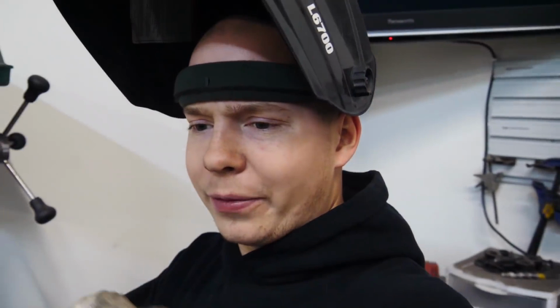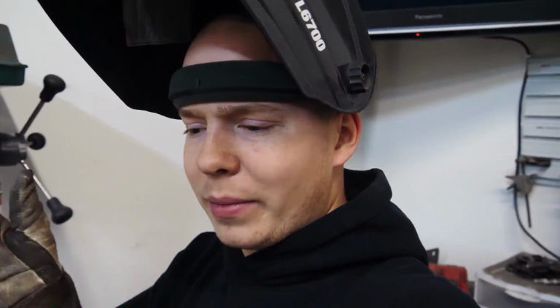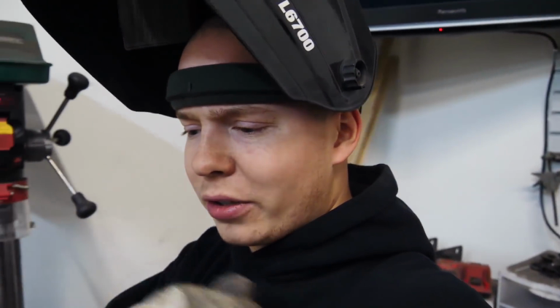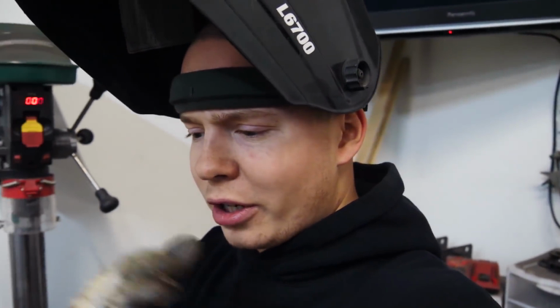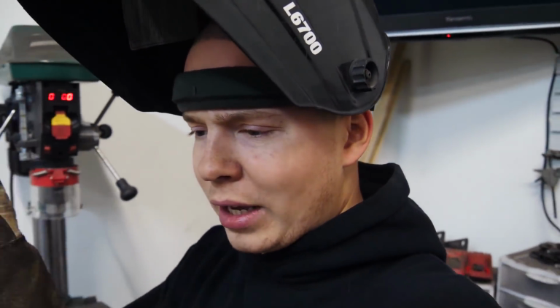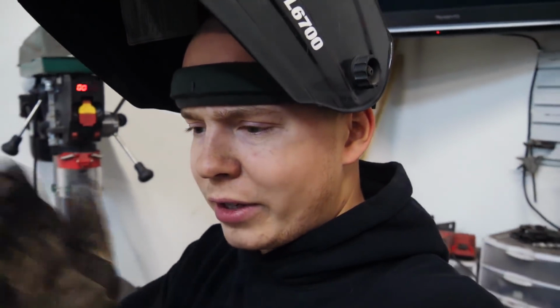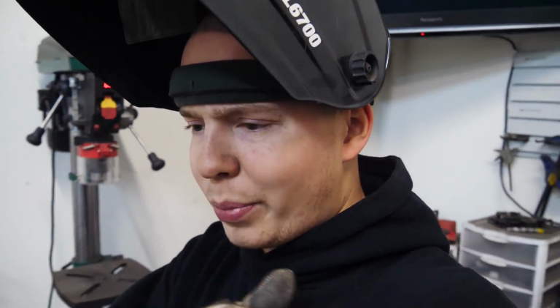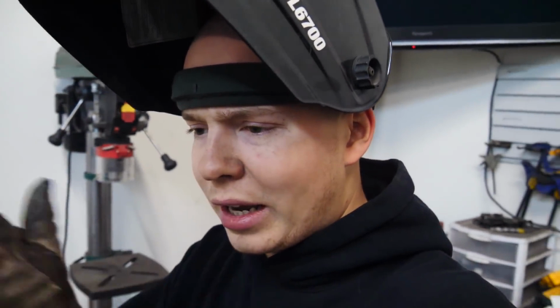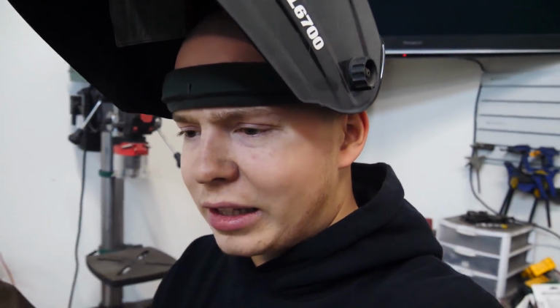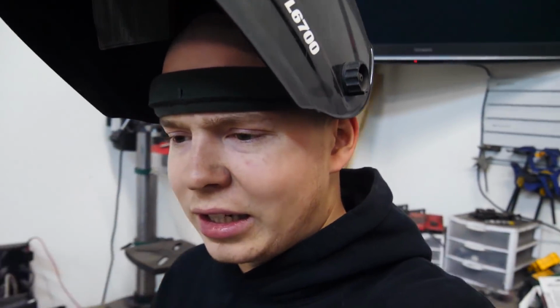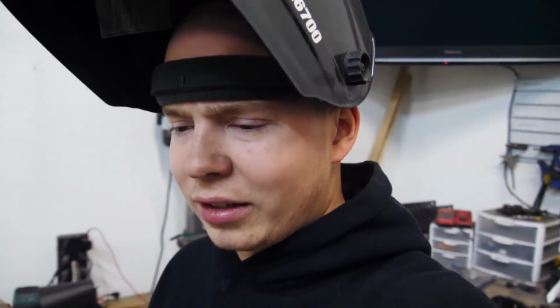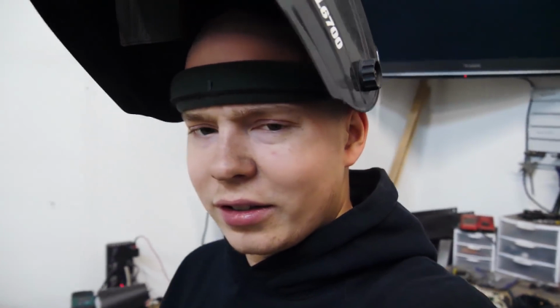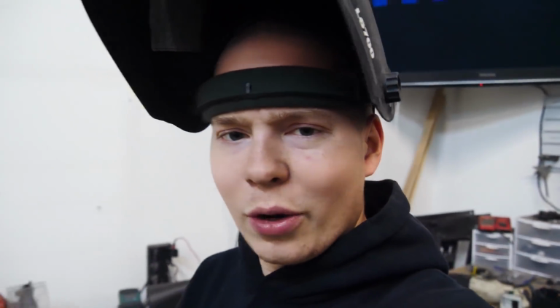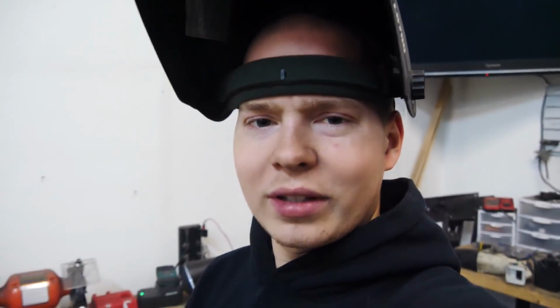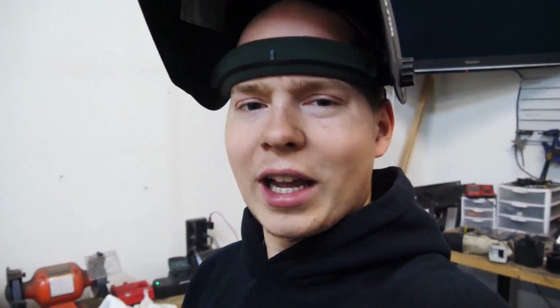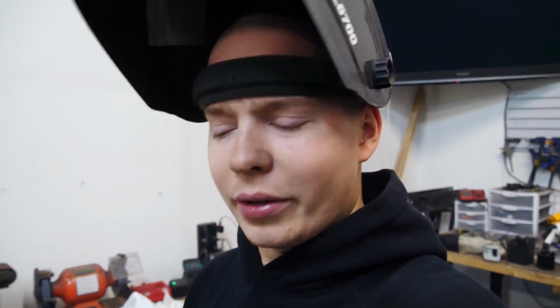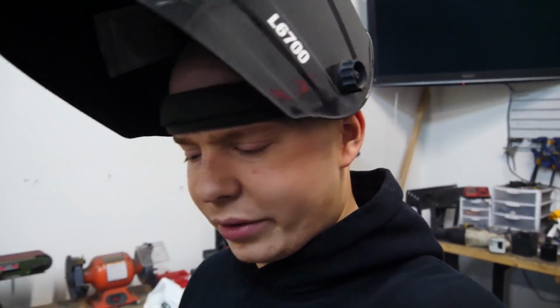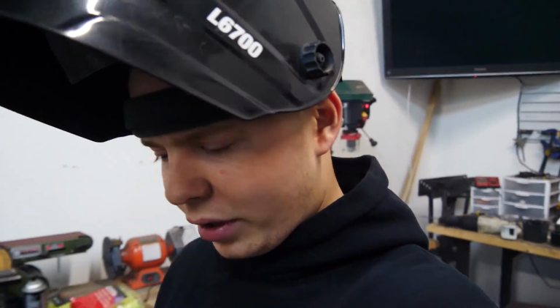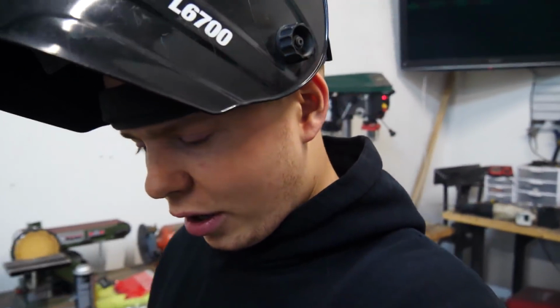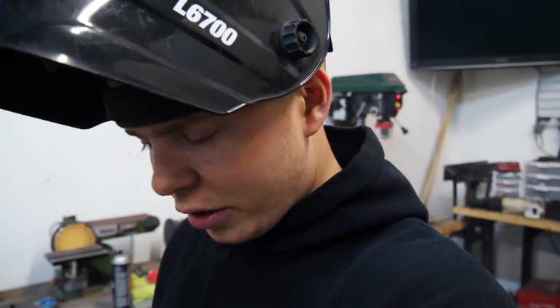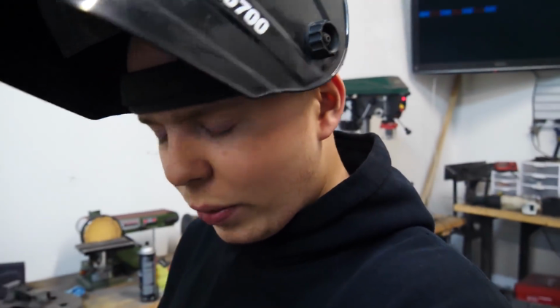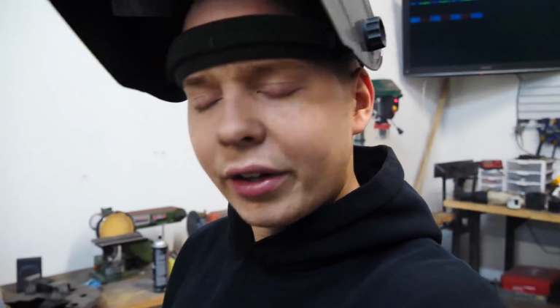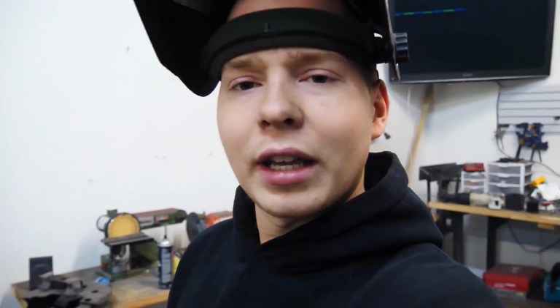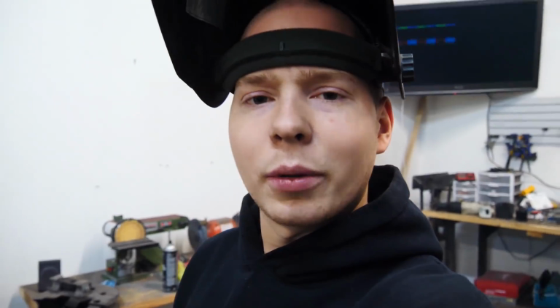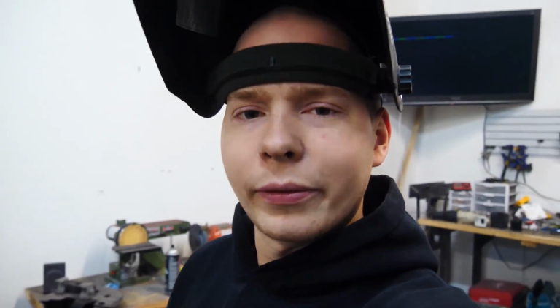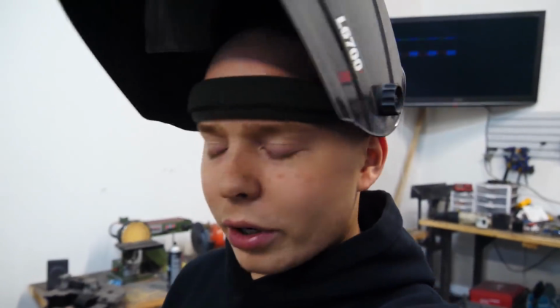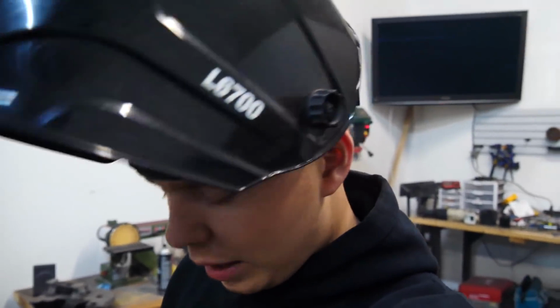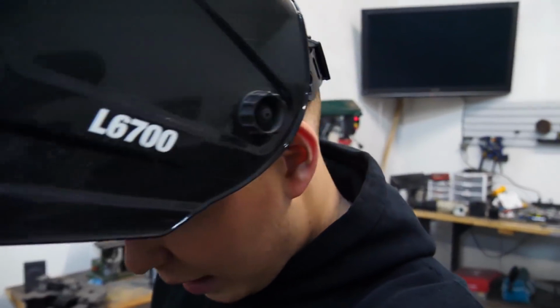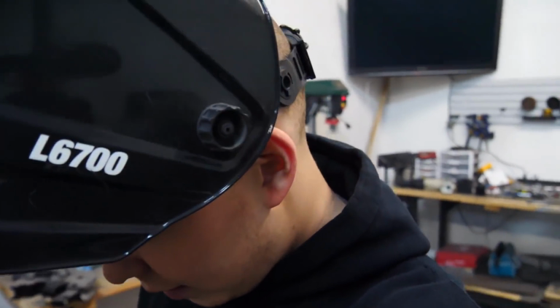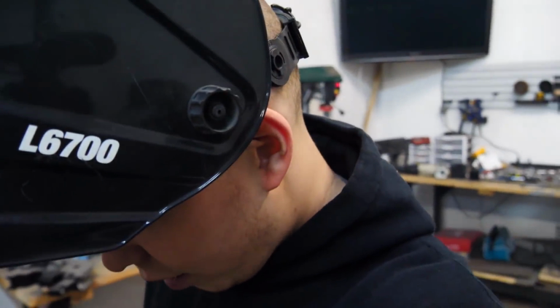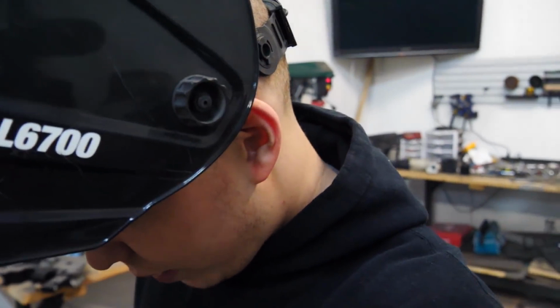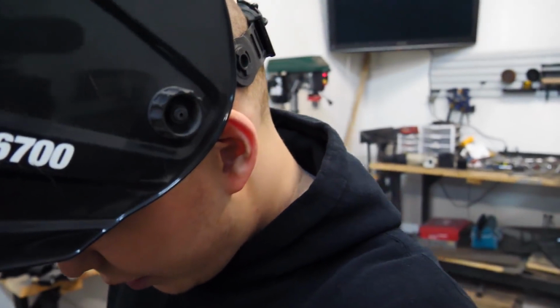Definitely make sure you don't have any brake-clean soaked towels on your welding table before you start welding.